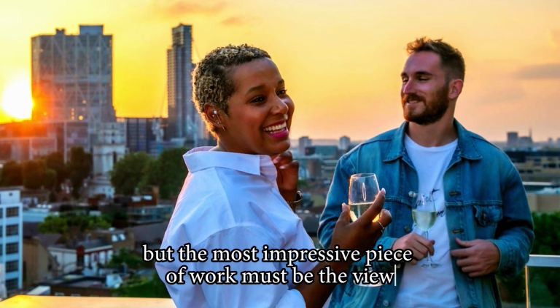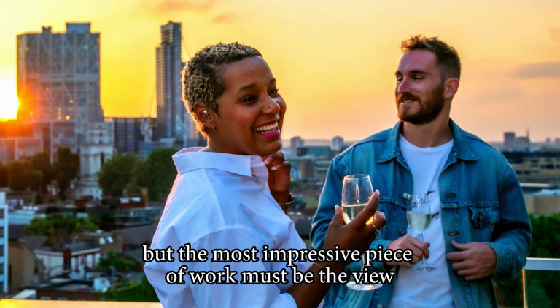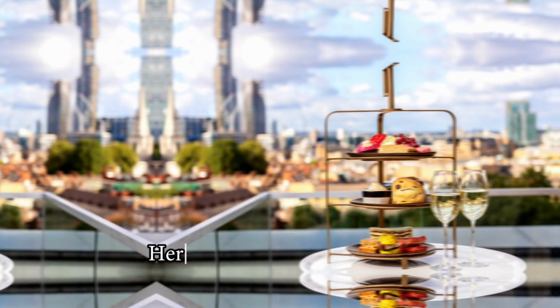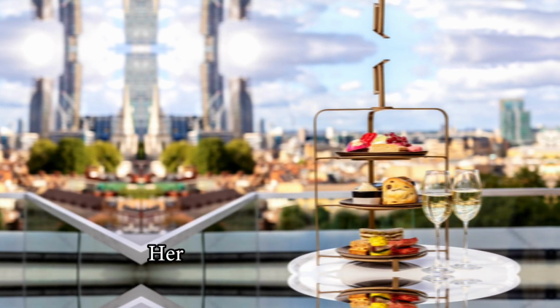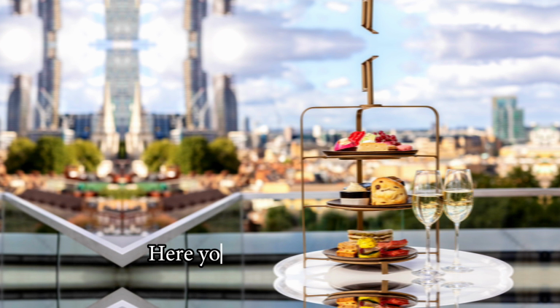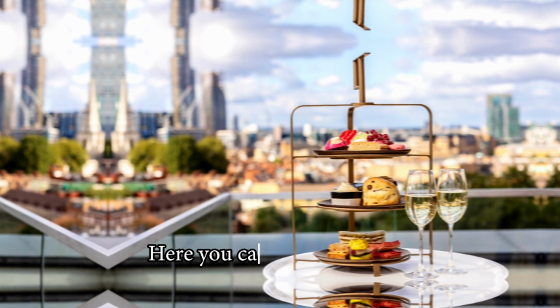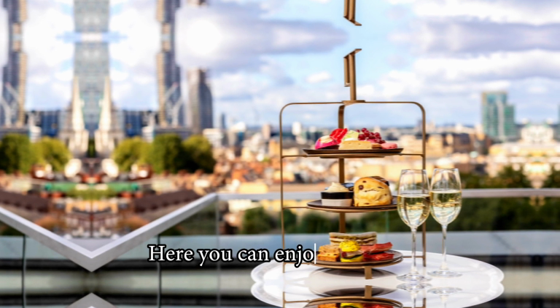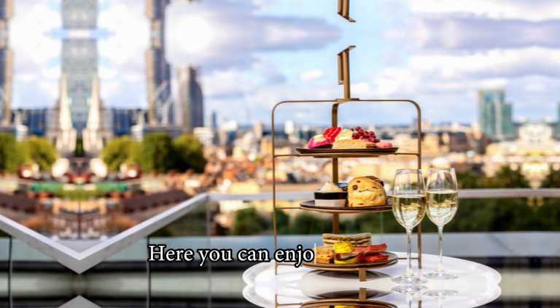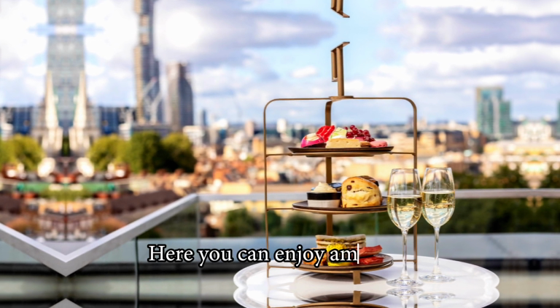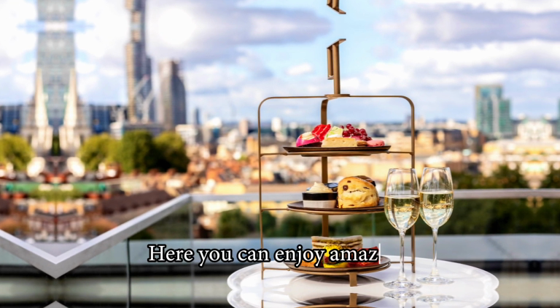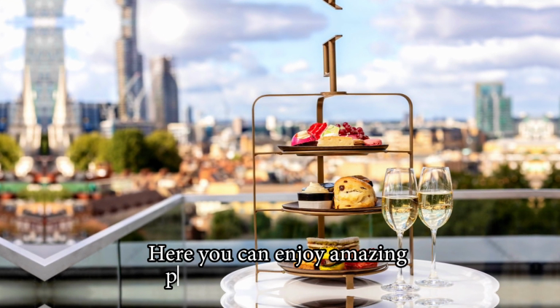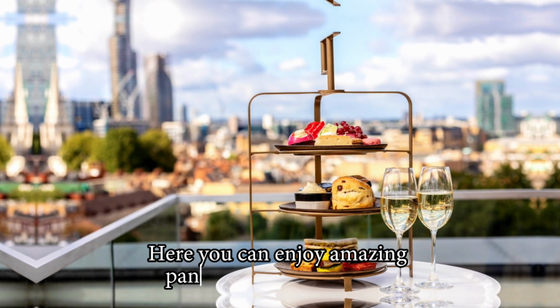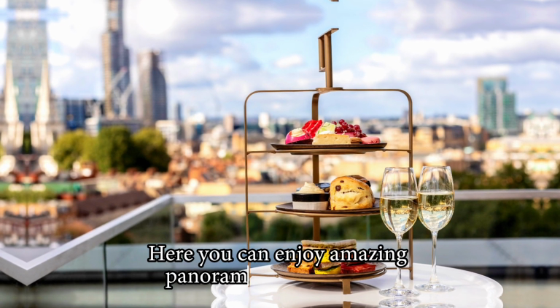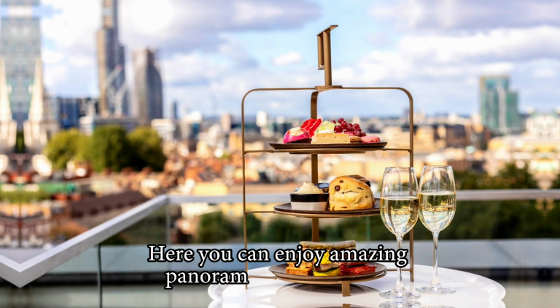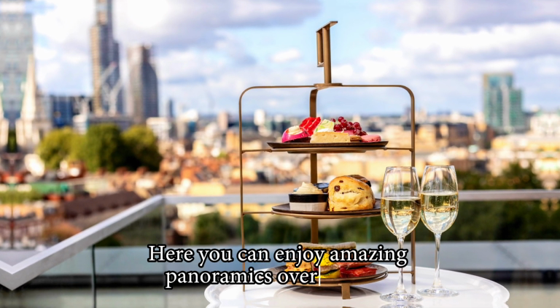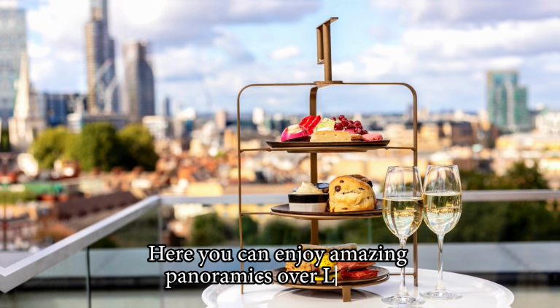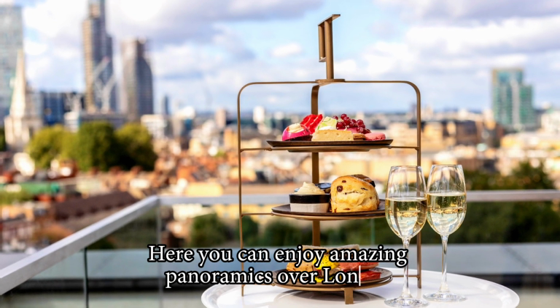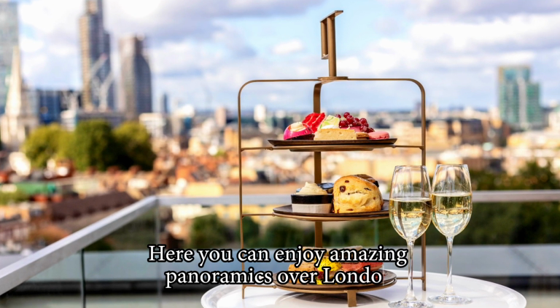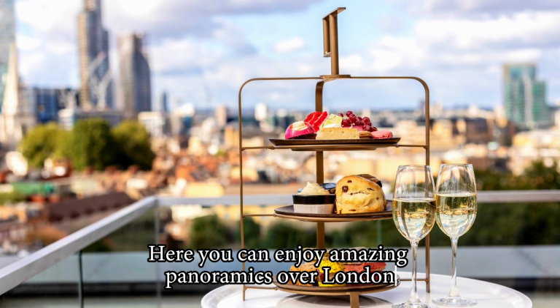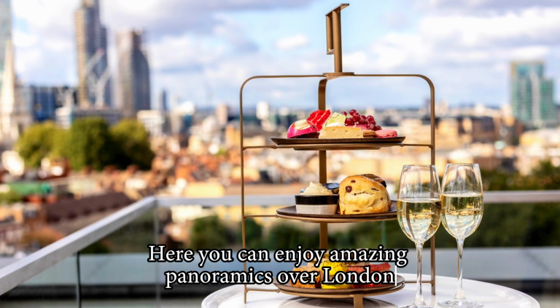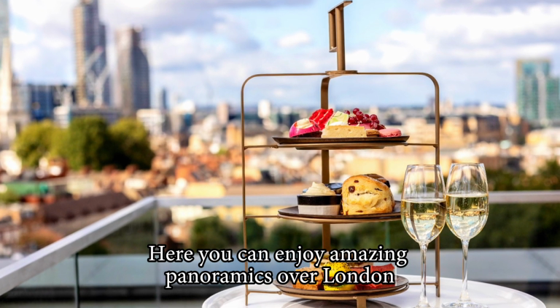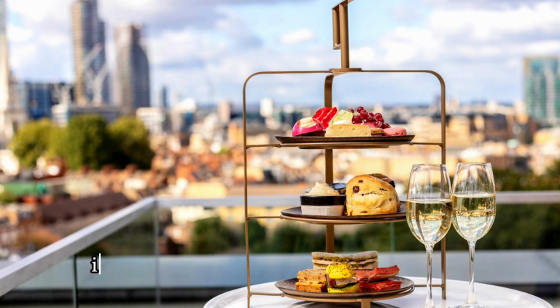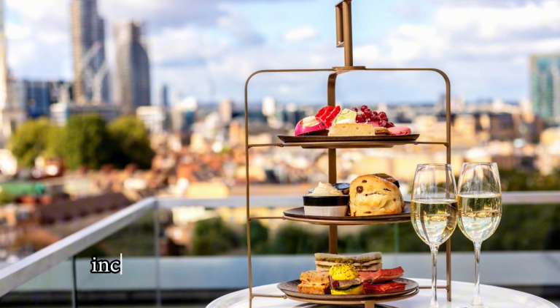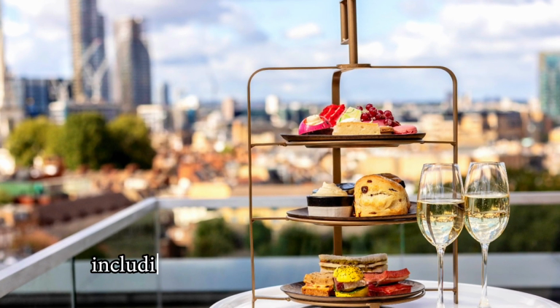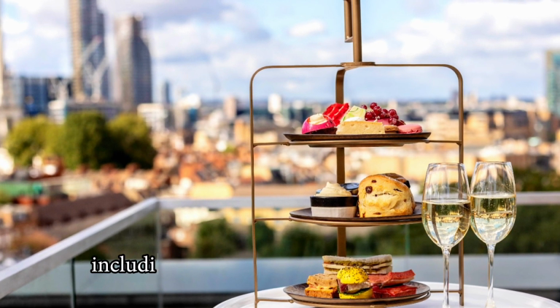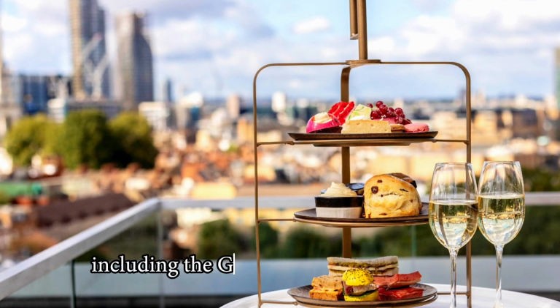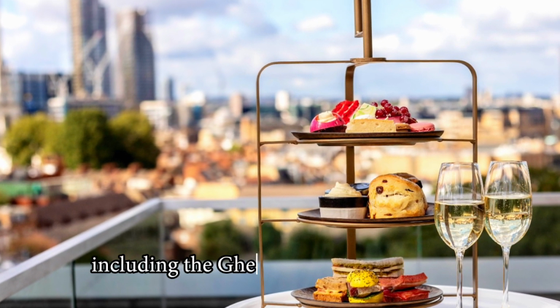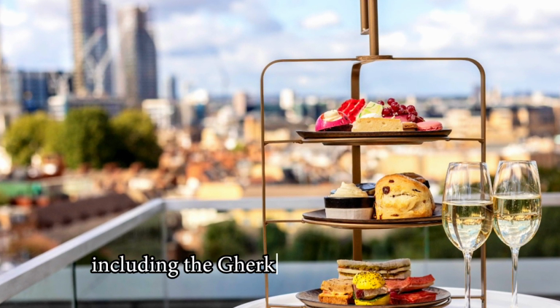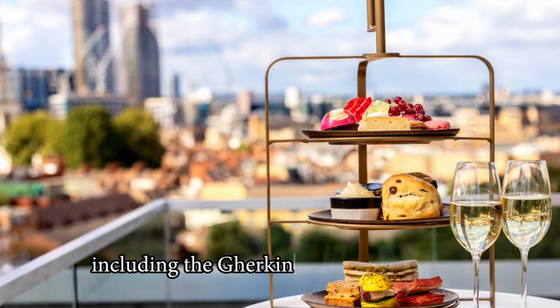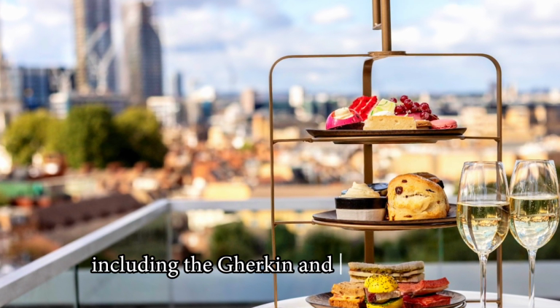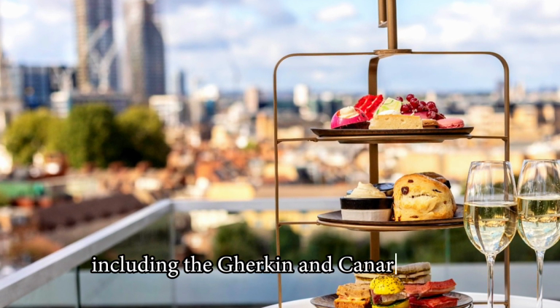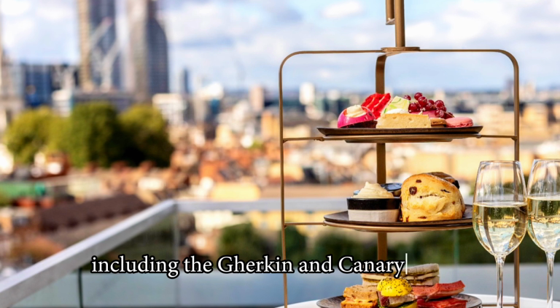Here, you can enjoy amazing panoramics over London, including the Gherkin and Canary Wharf.